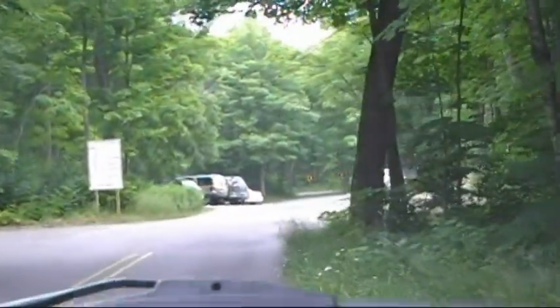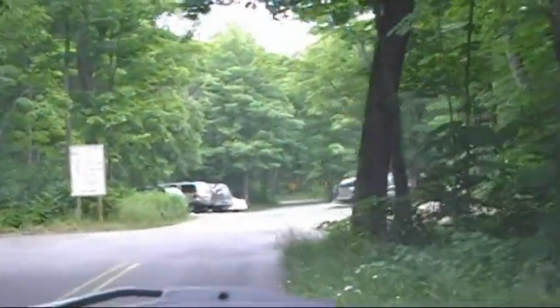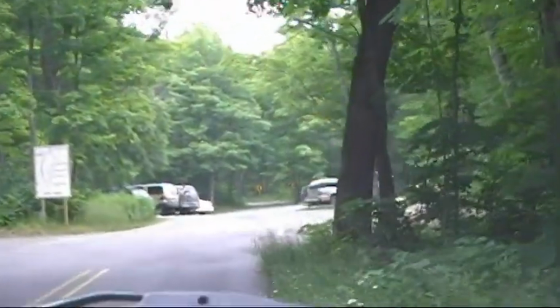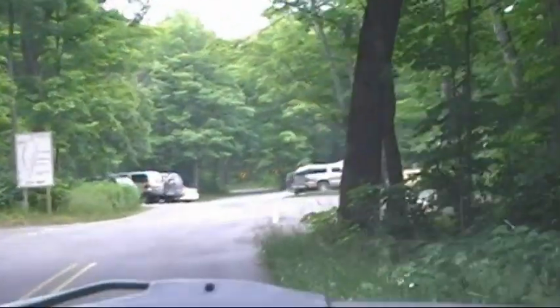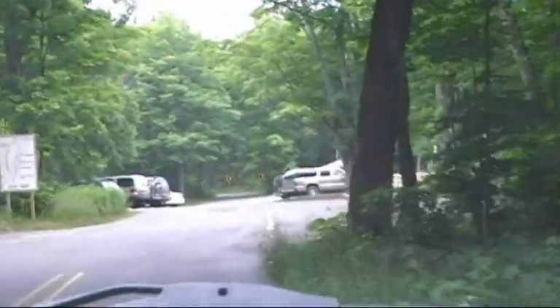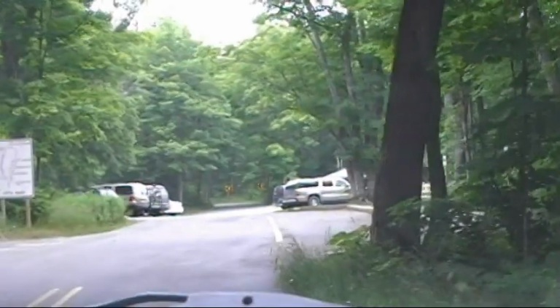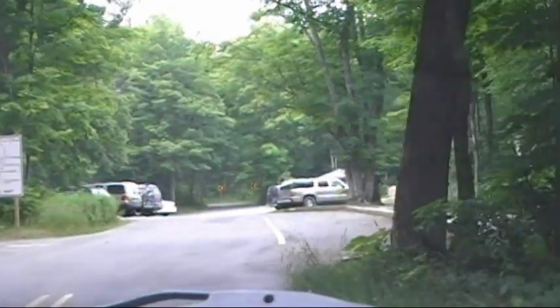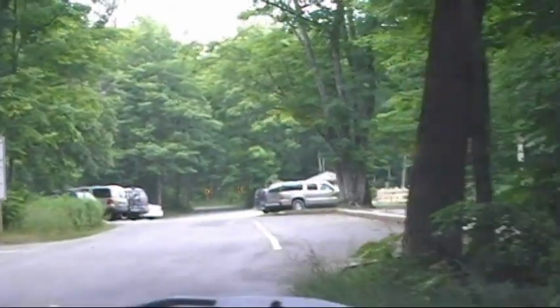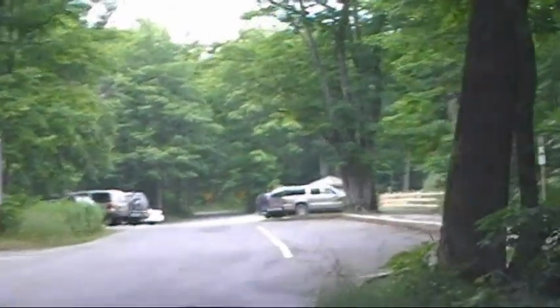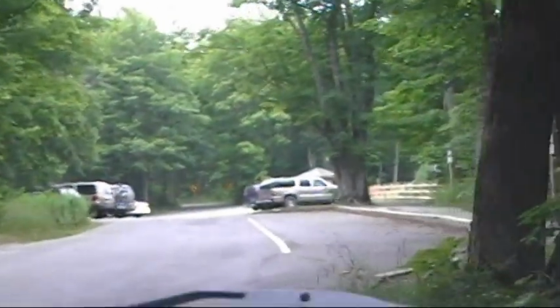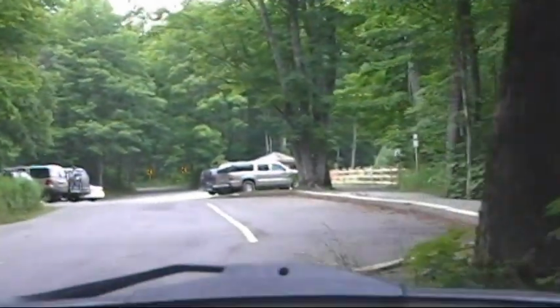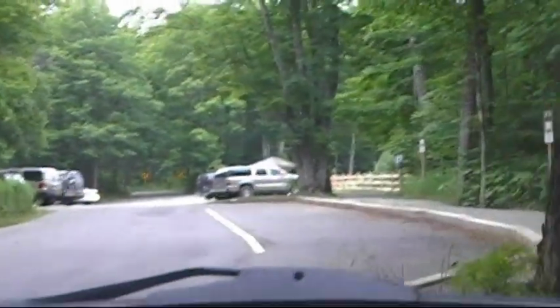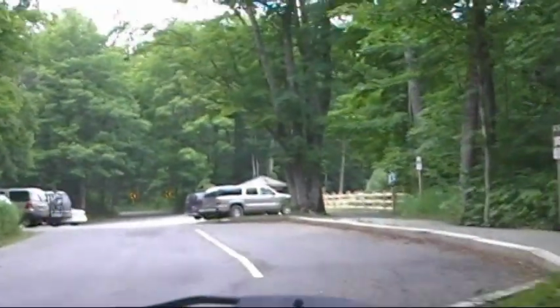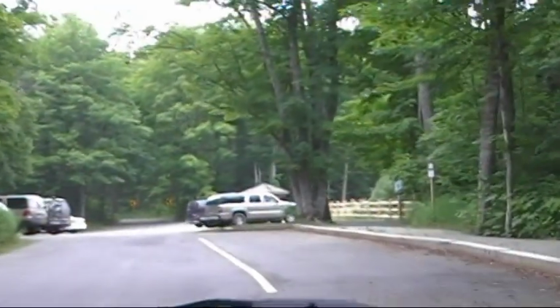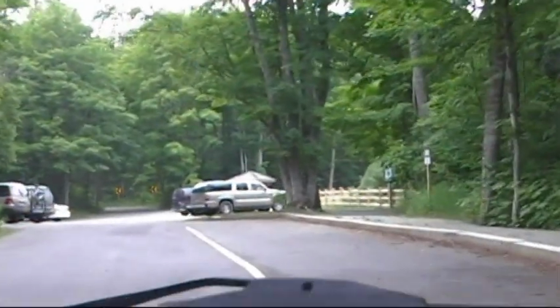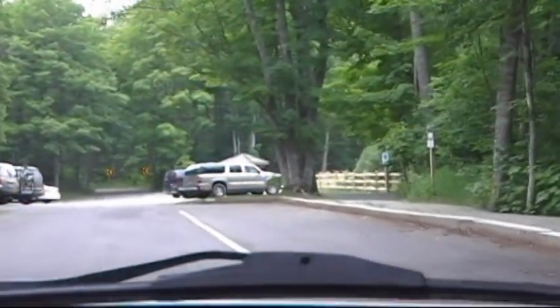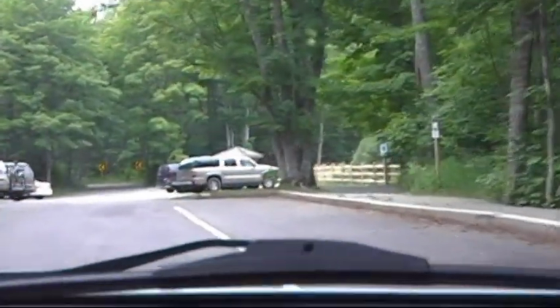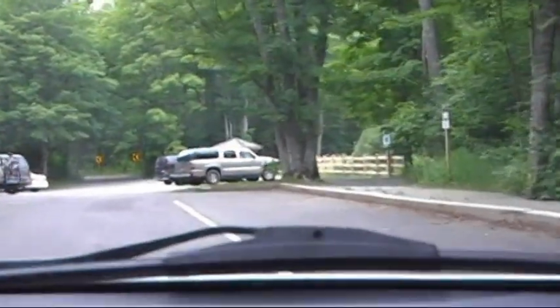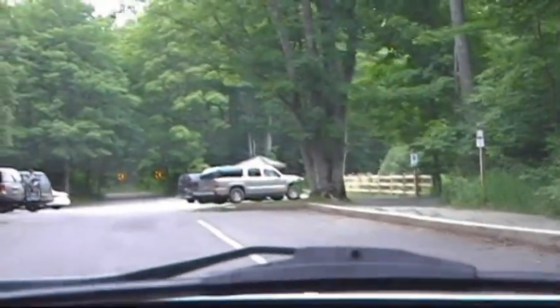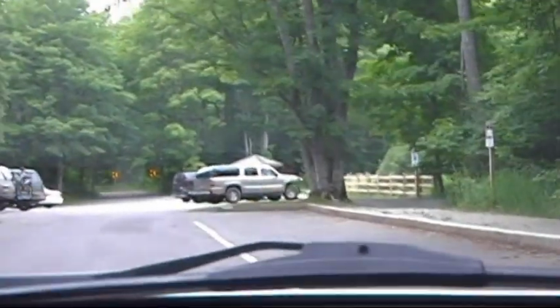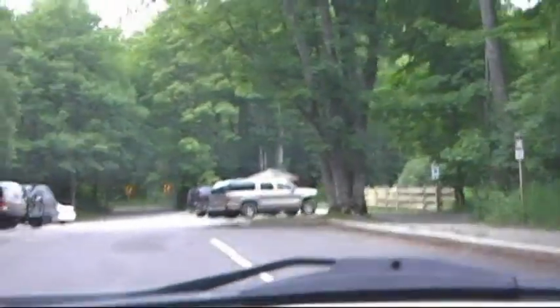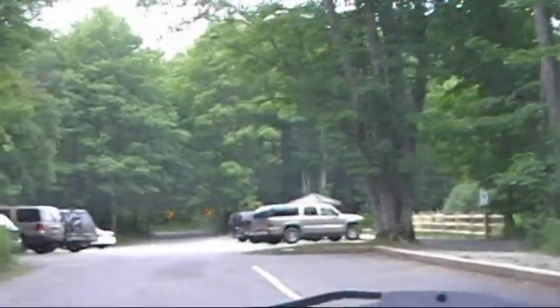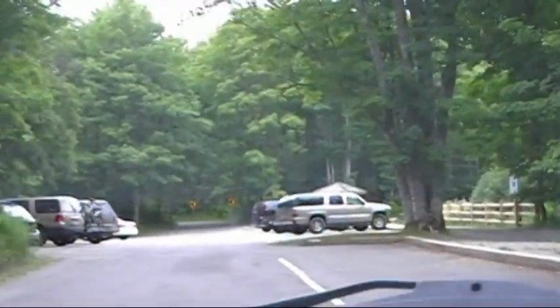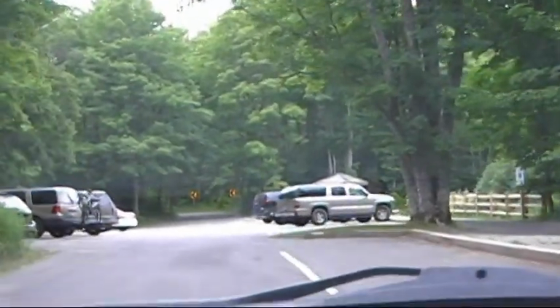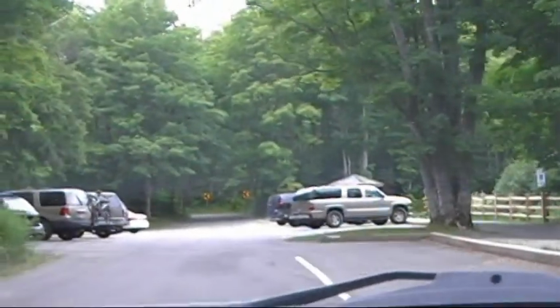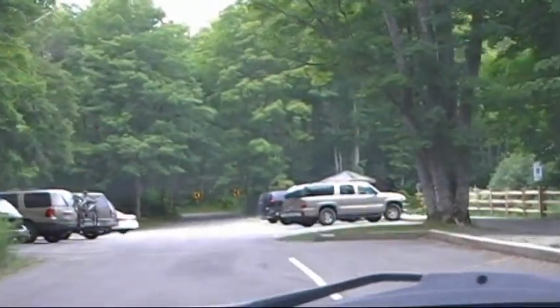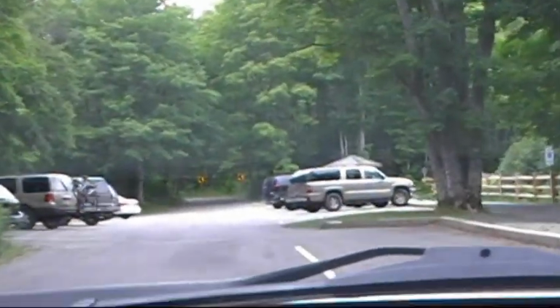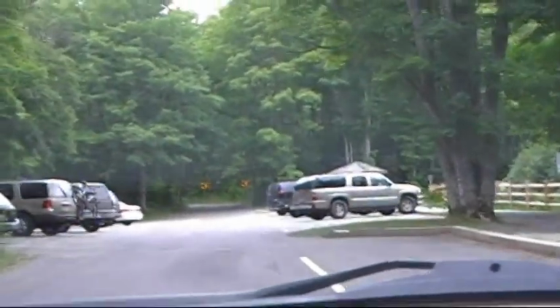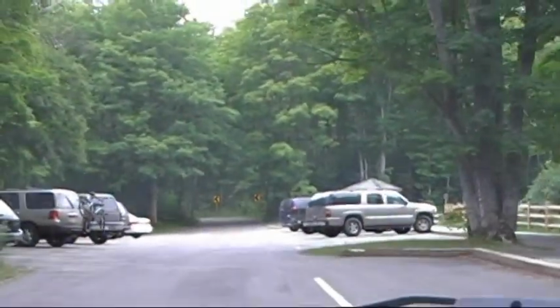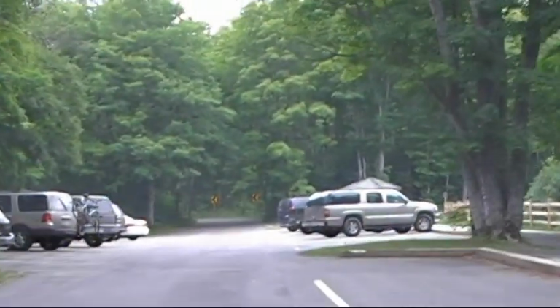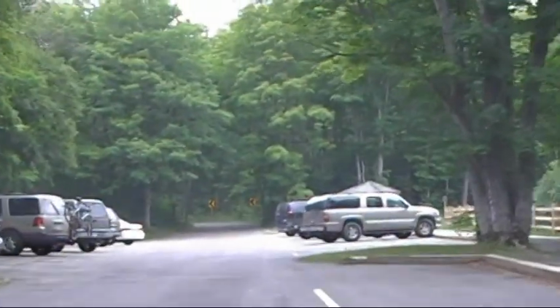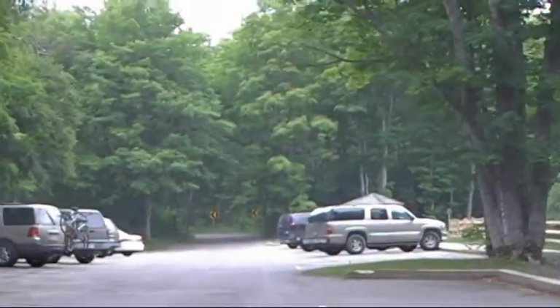Oh, I think we found our overlook. We're going to go check it out.